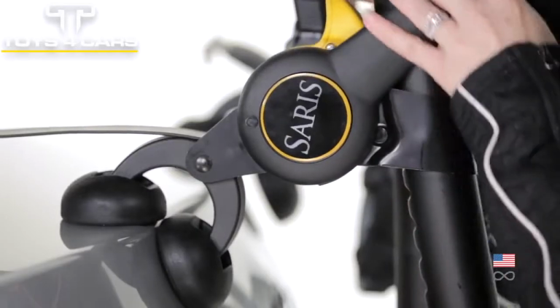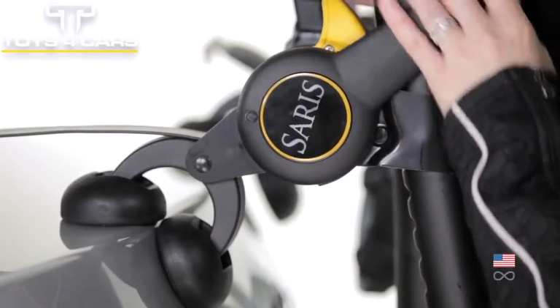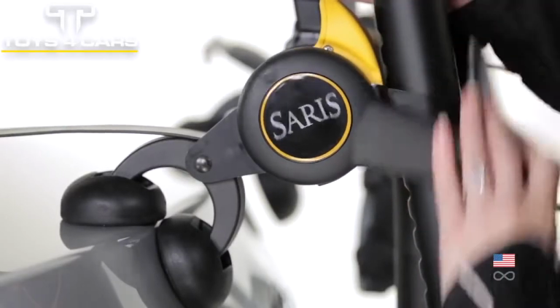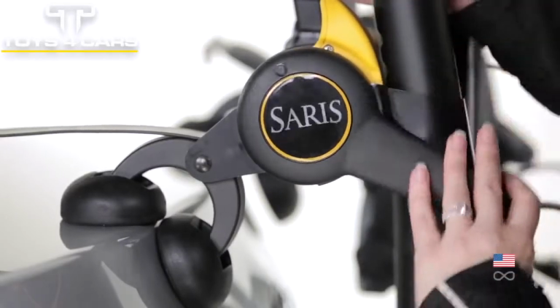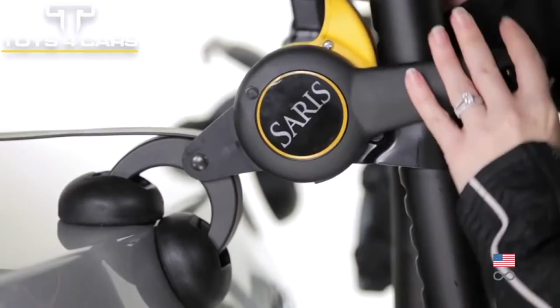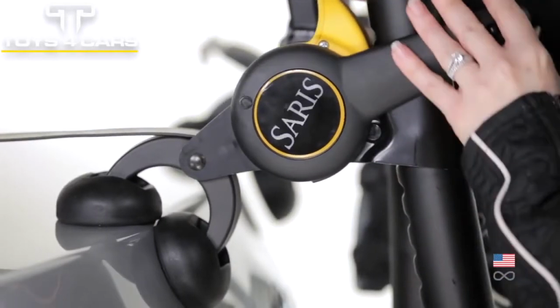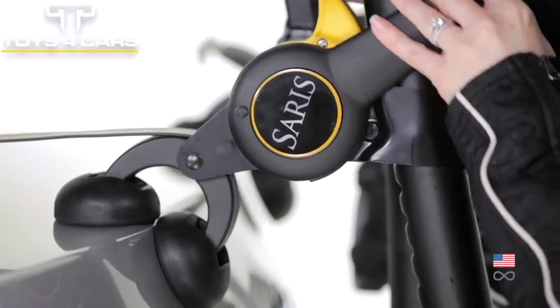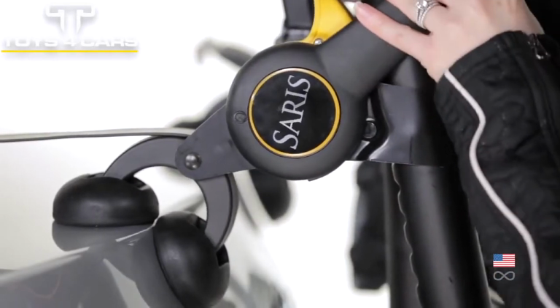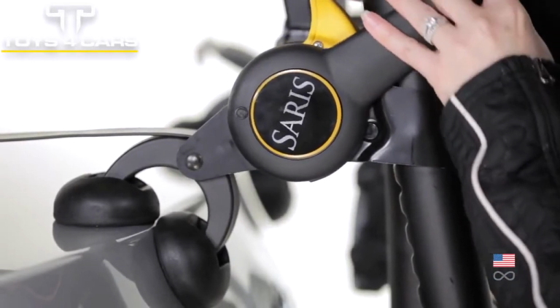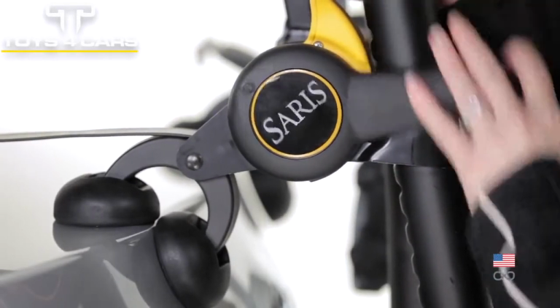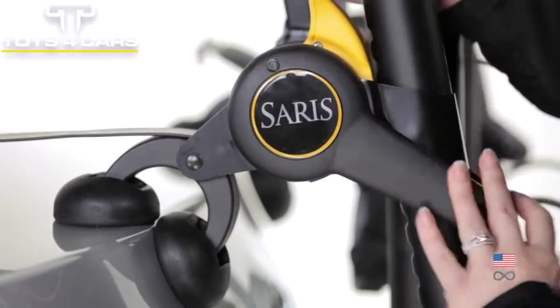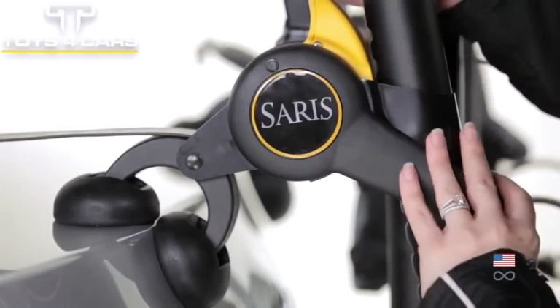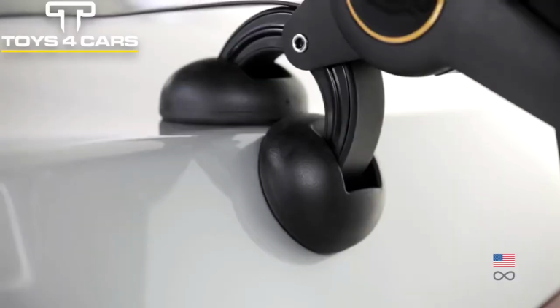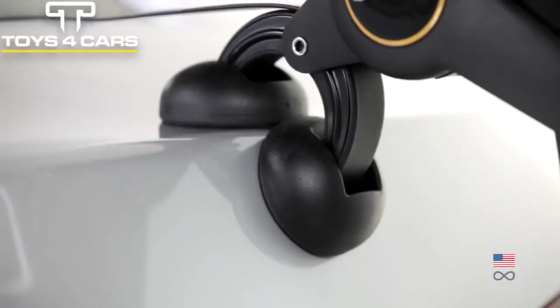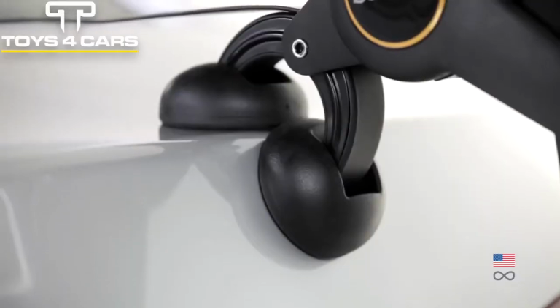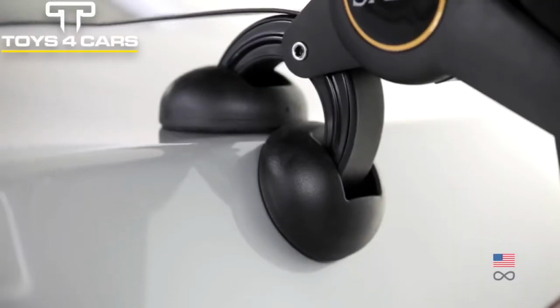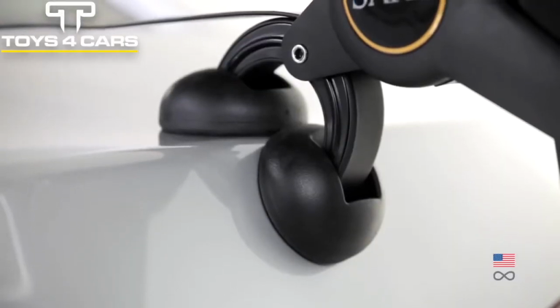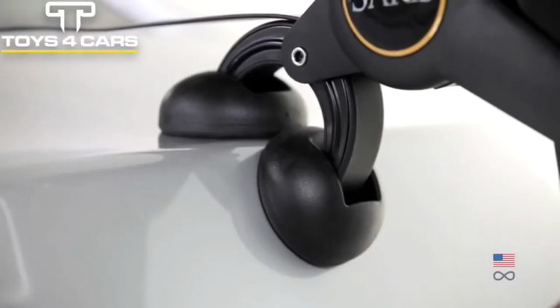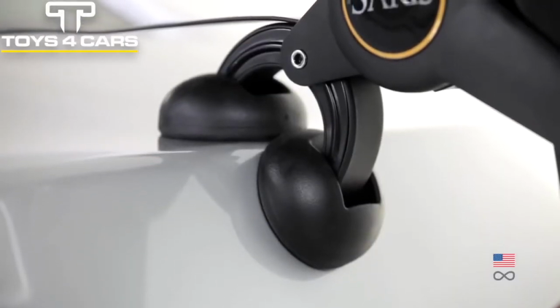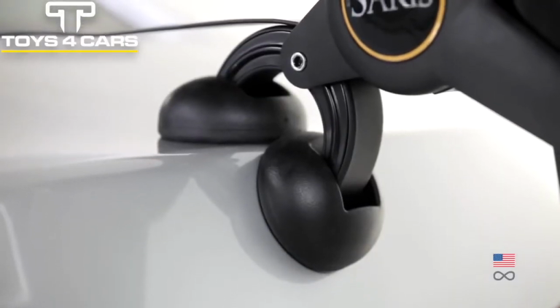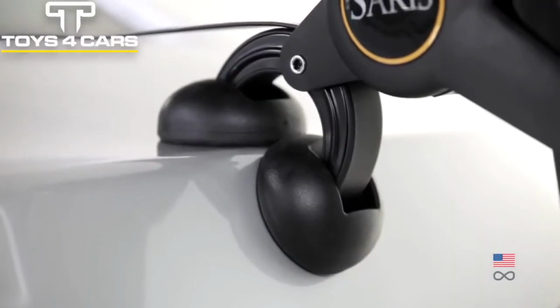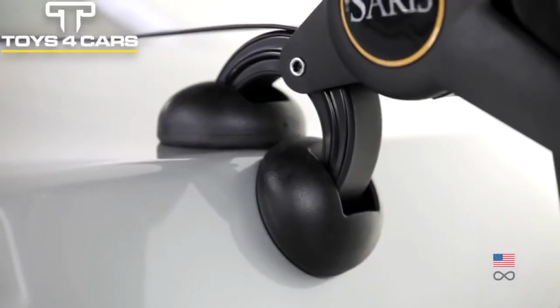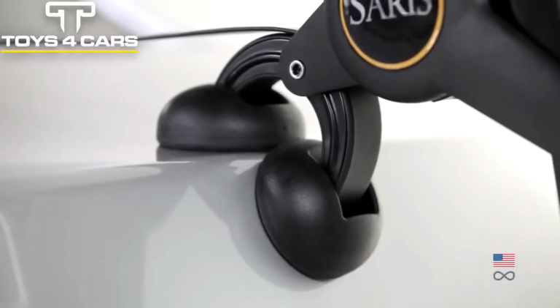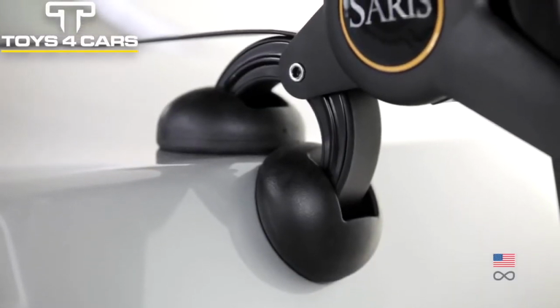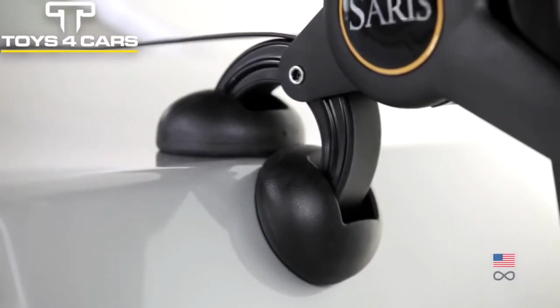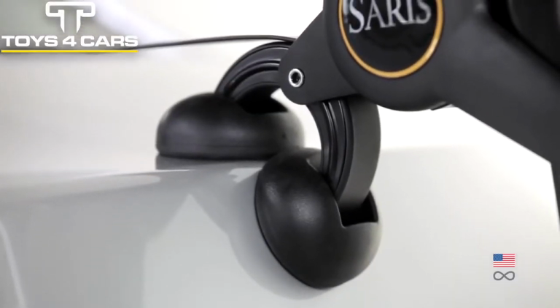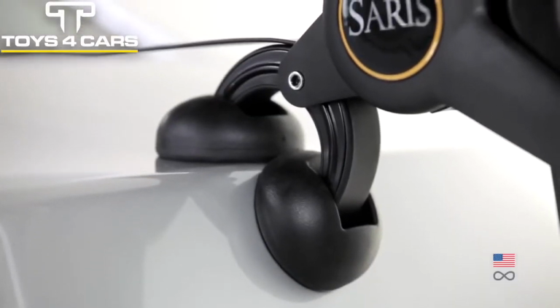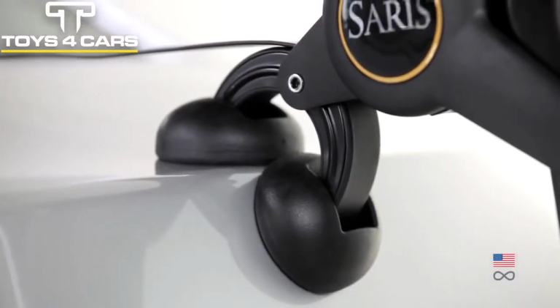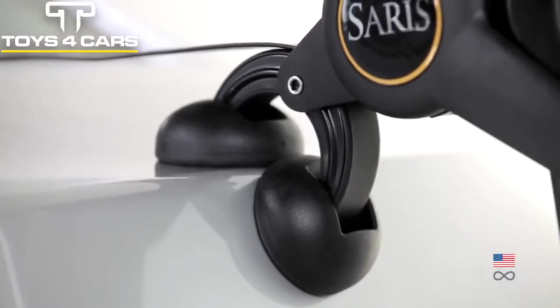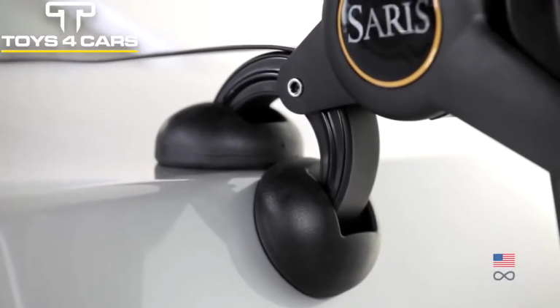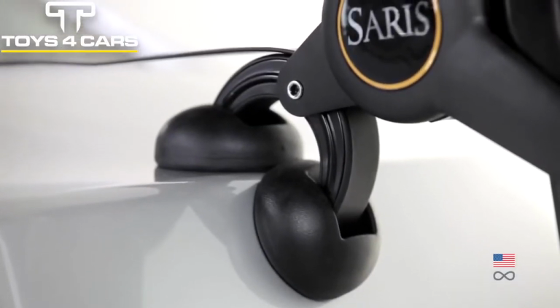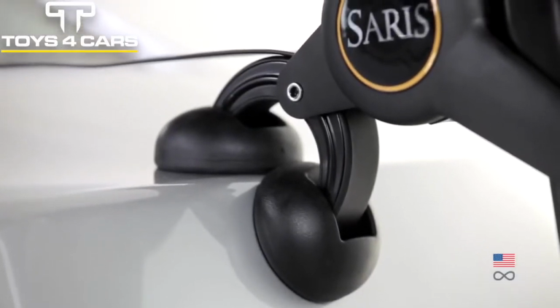Articulating feet protect your vehicle's finish with large molded feet that articulate to fit snugly against the car.